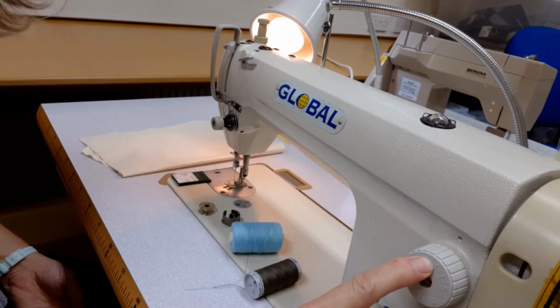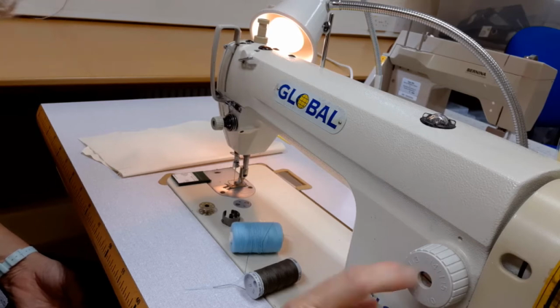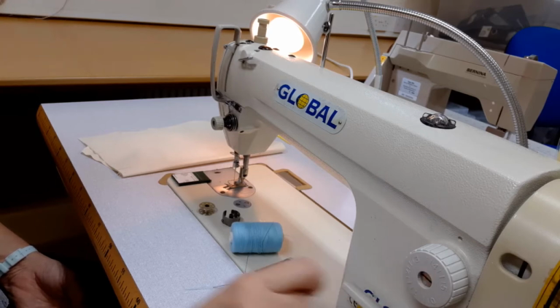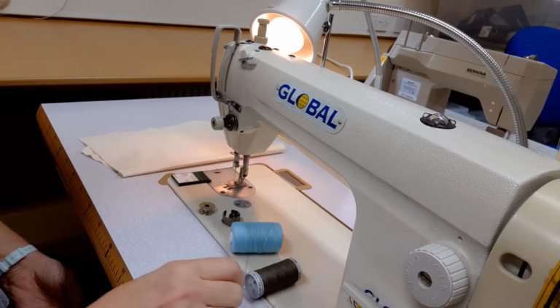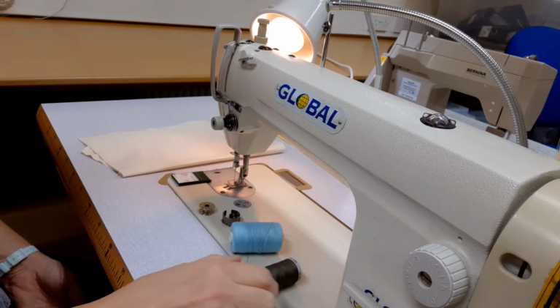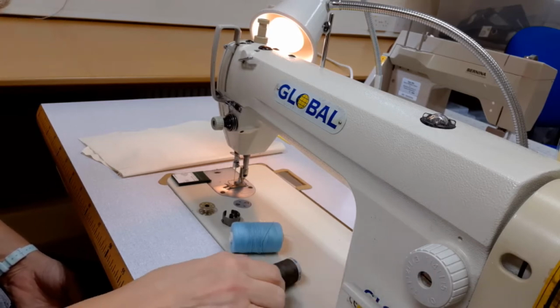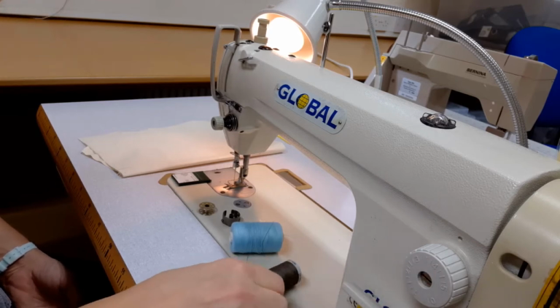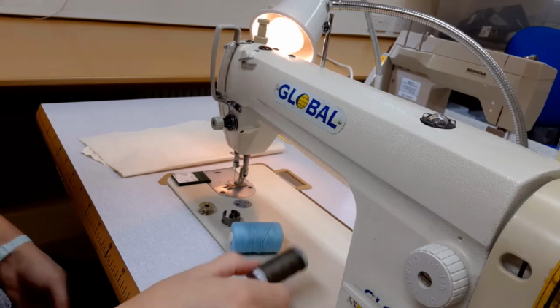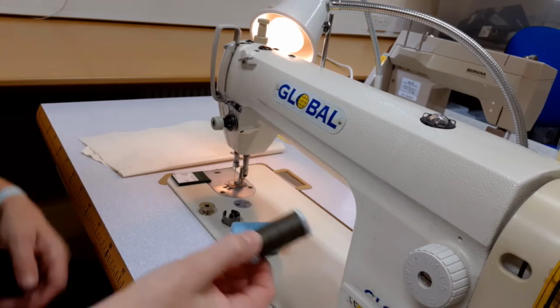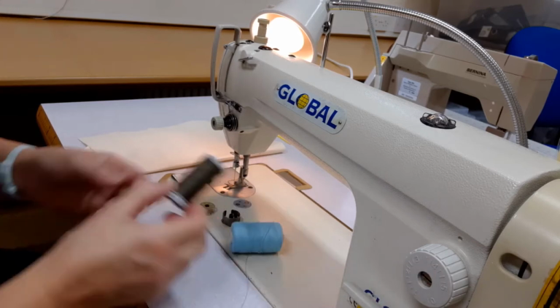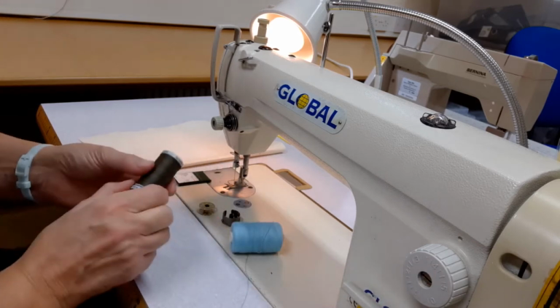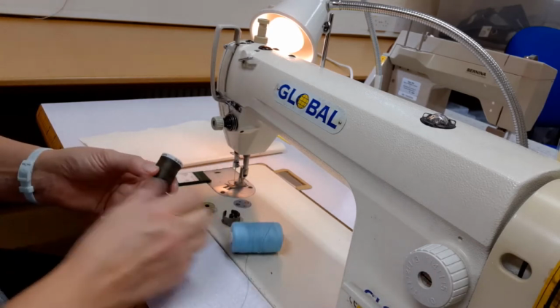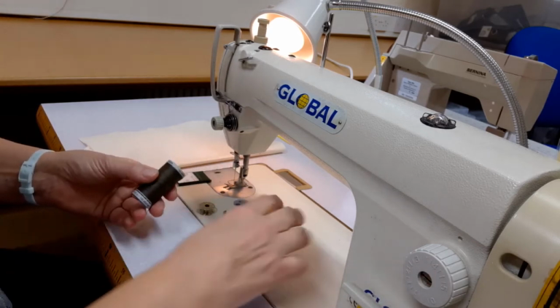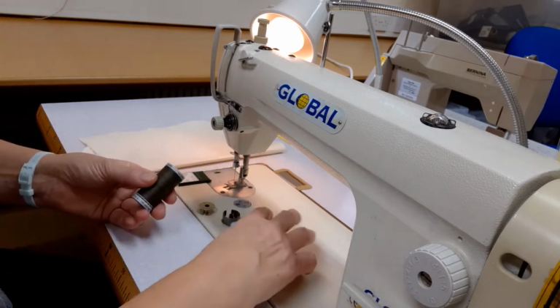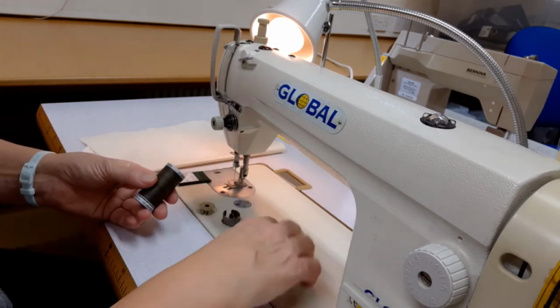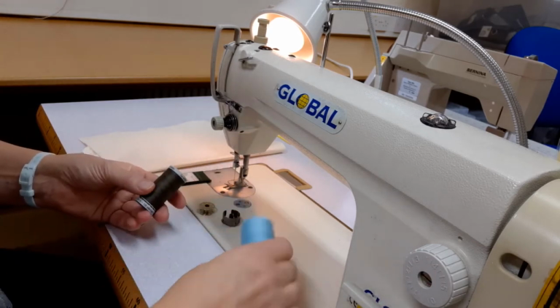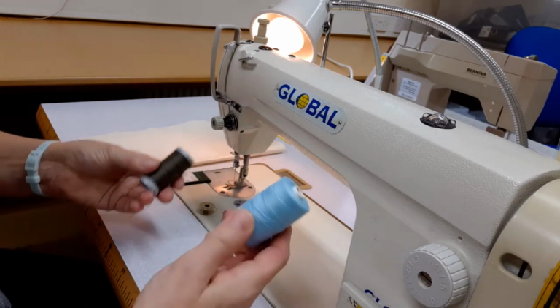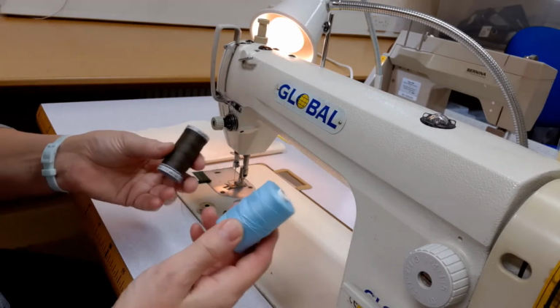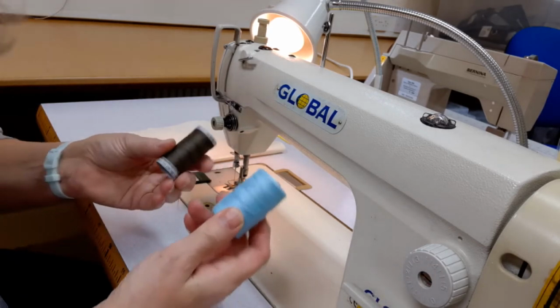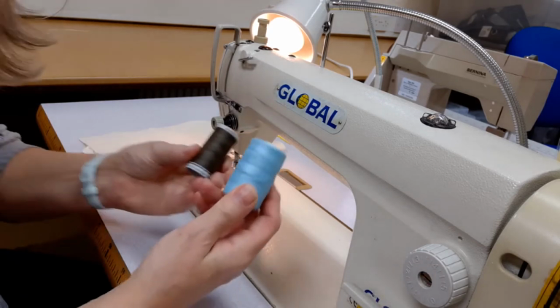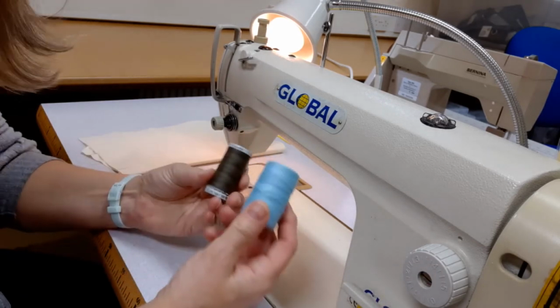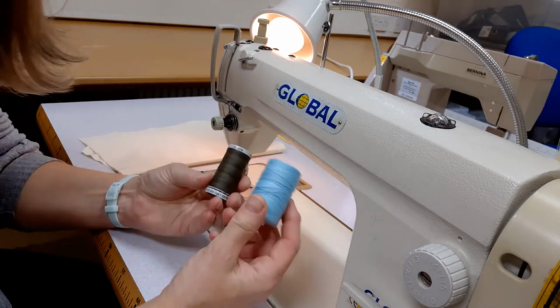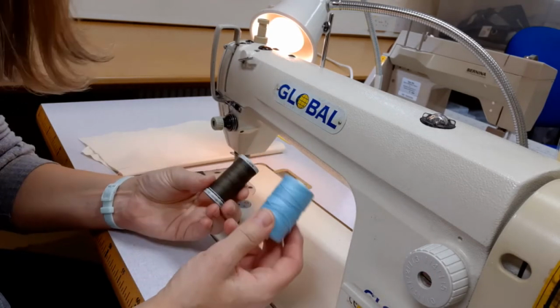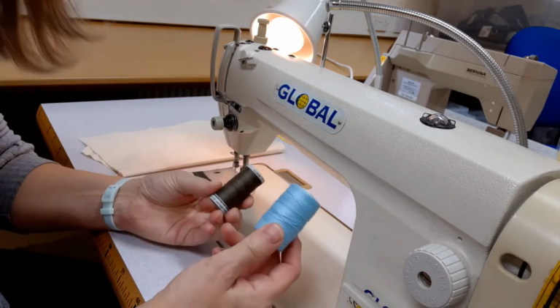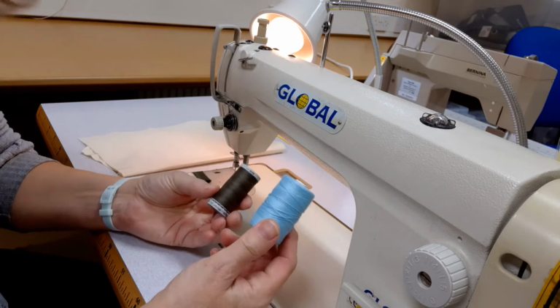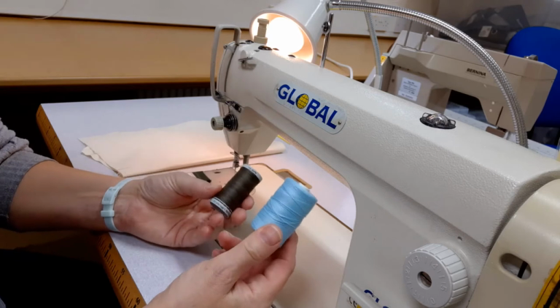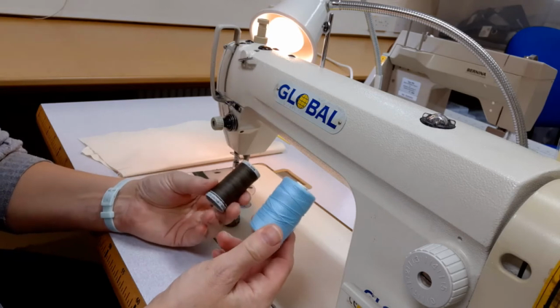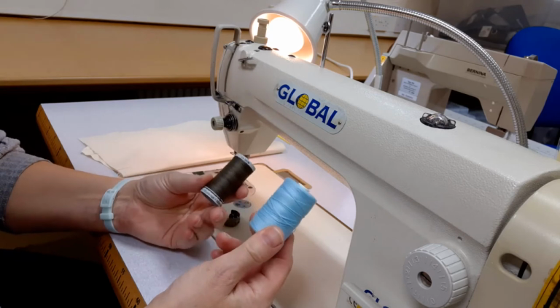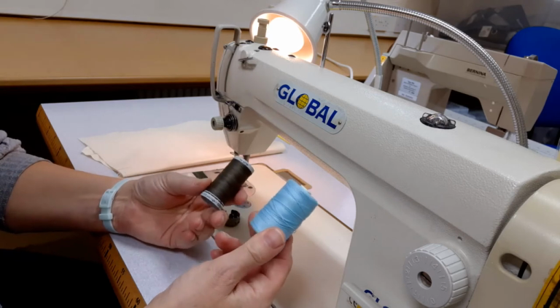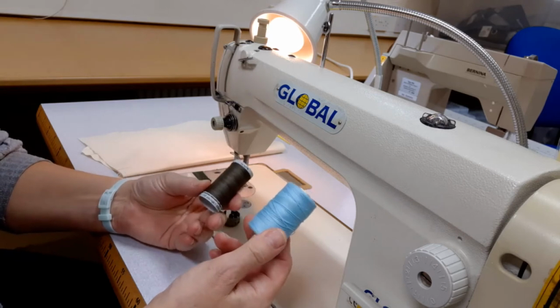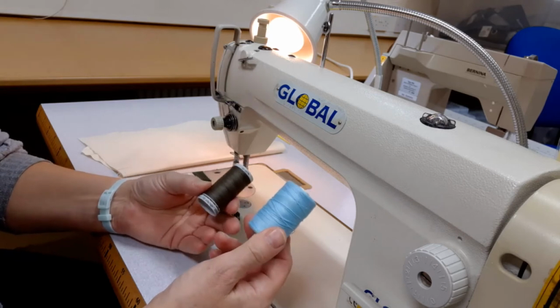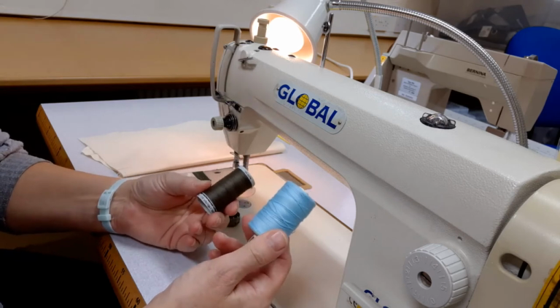You can change the stitch length if you want, but all the other settings need to be done by the technical officer.